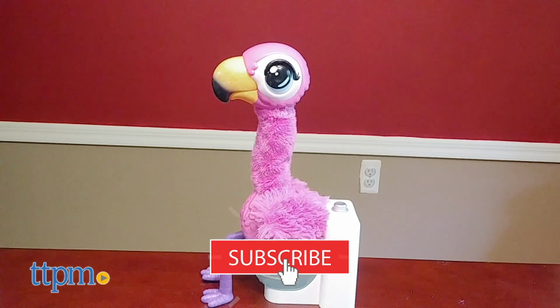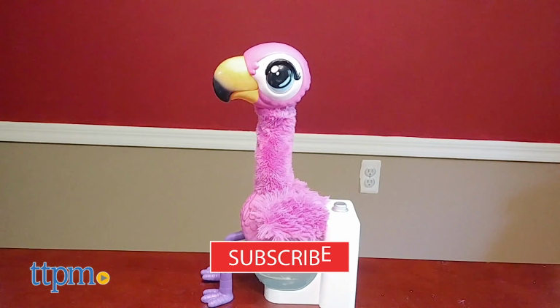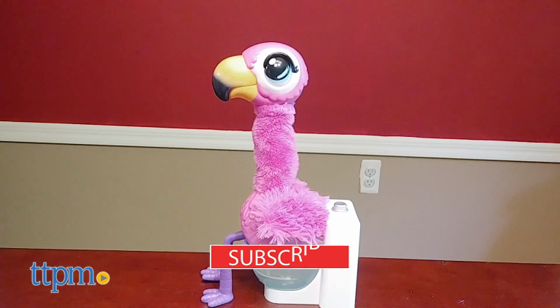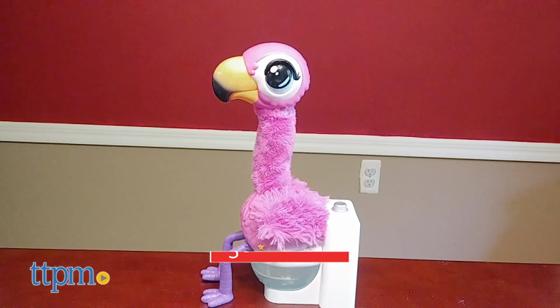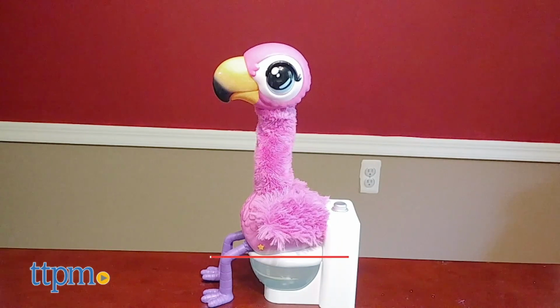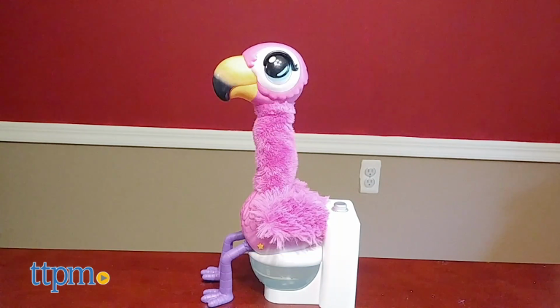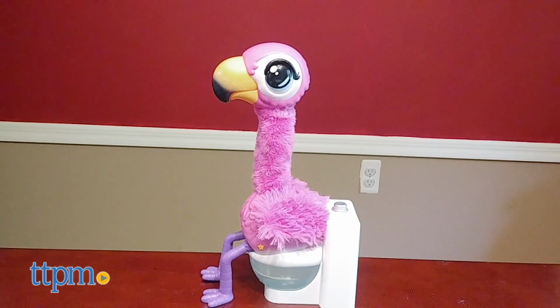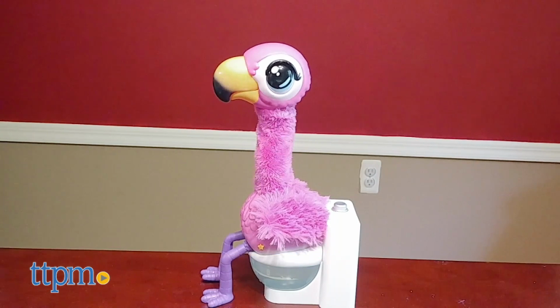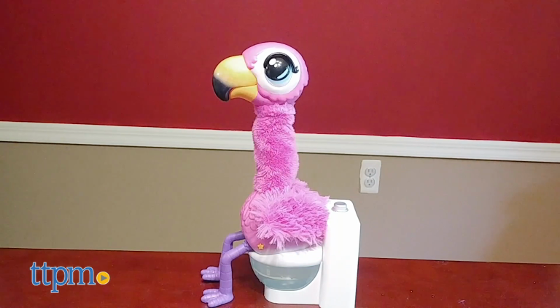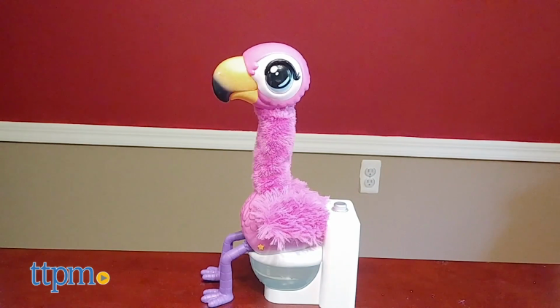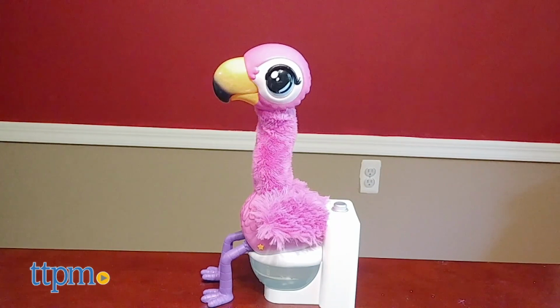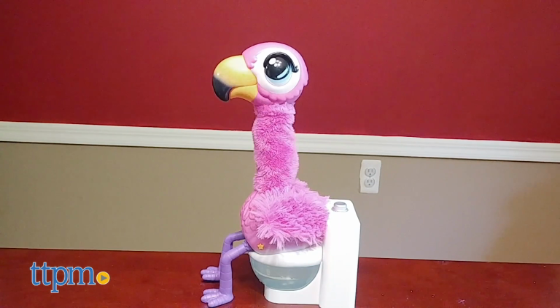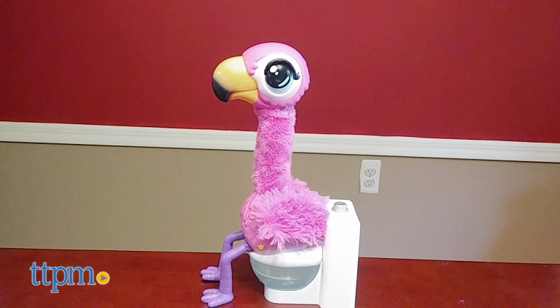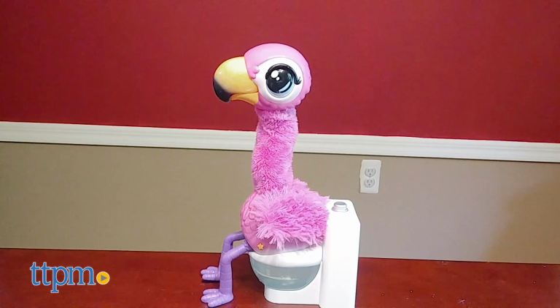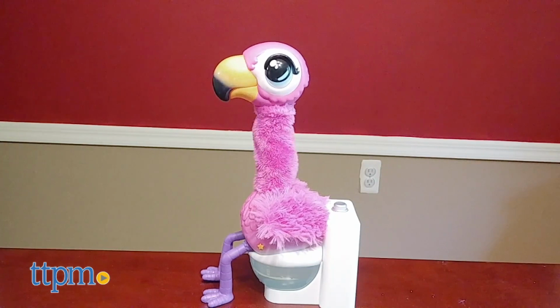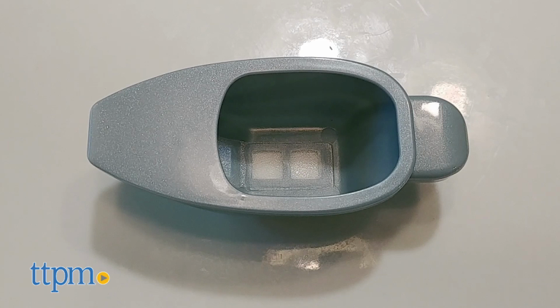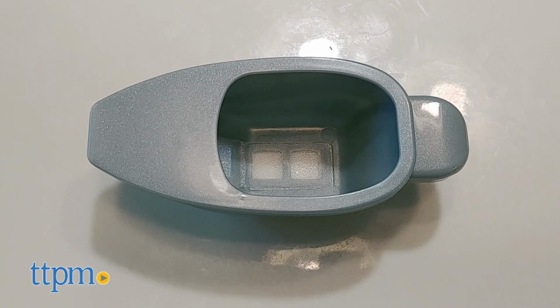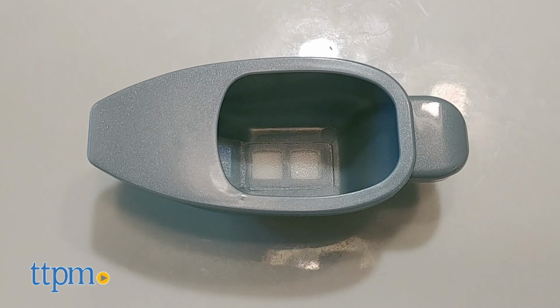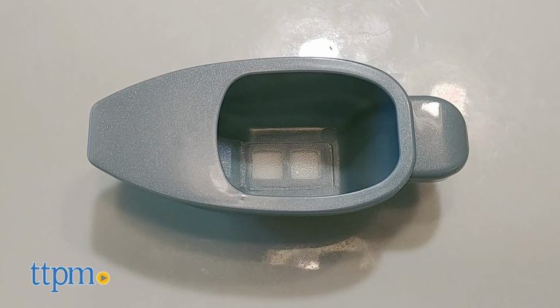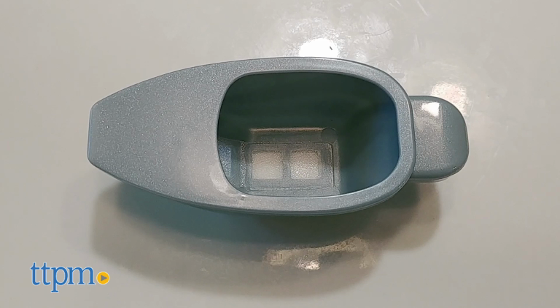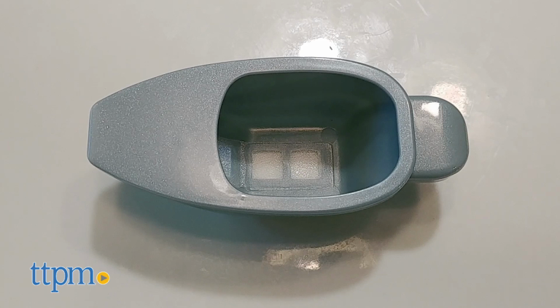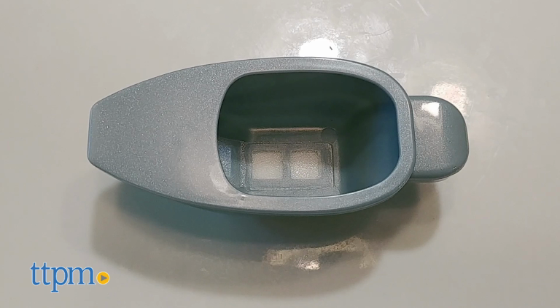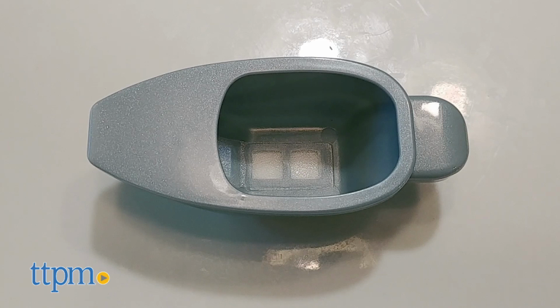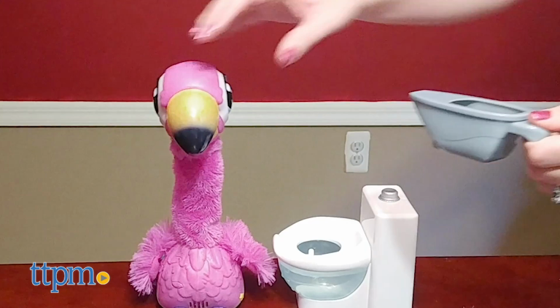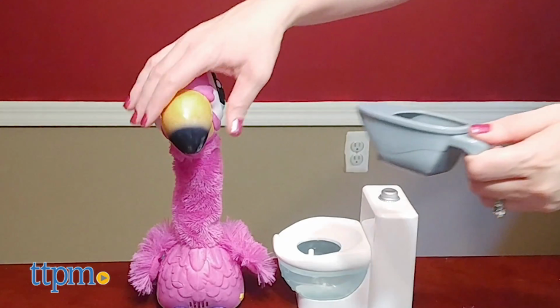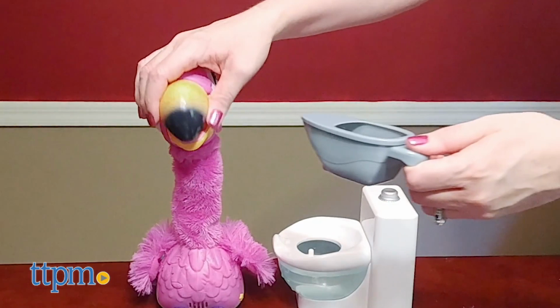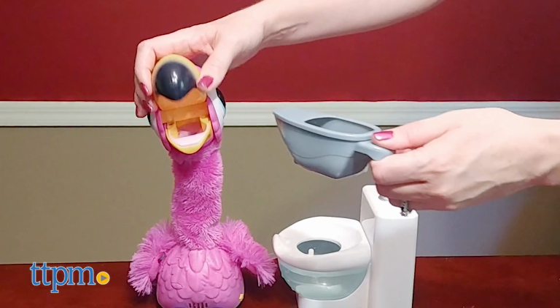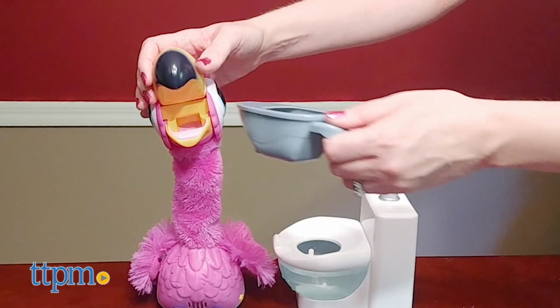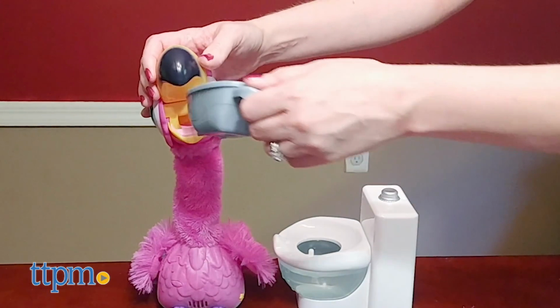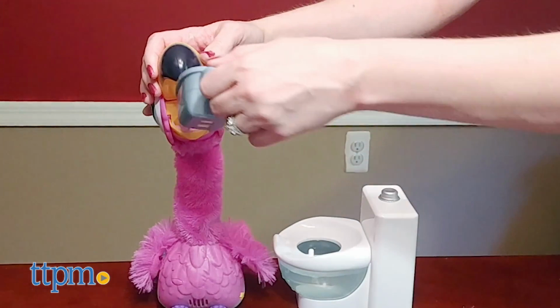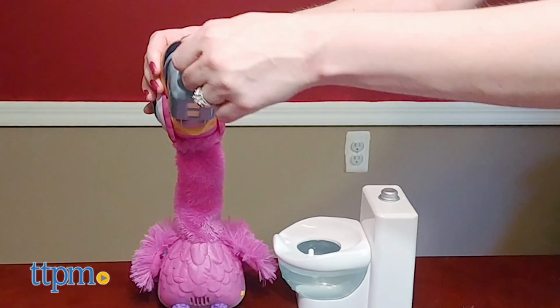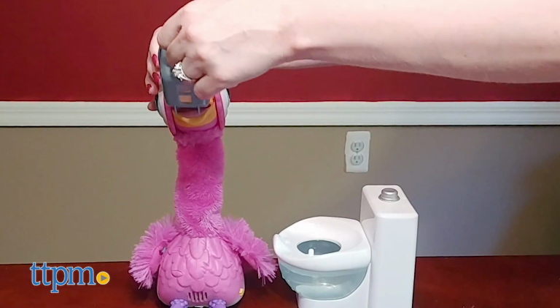This pink-feathered friend named Sherbert comes with its own toilet. Use the feeding scoop to give Sherbert its food, and watch his neck wiggle as he gobbles it down.